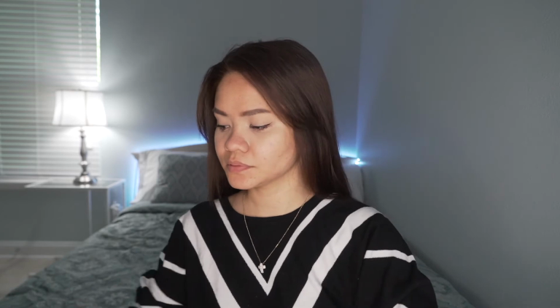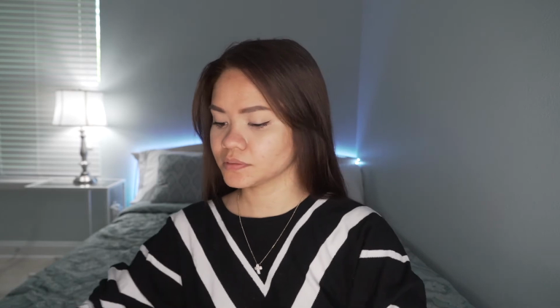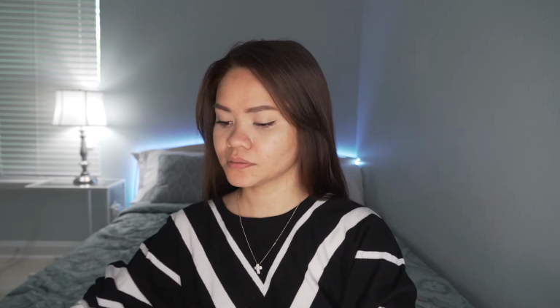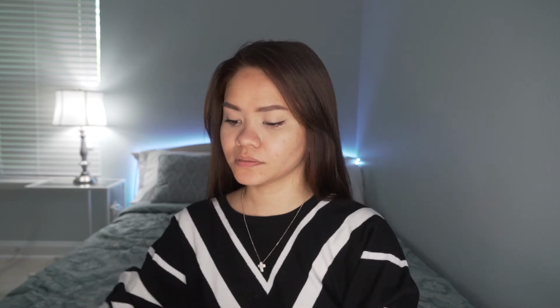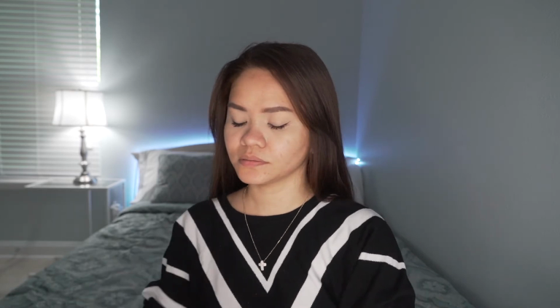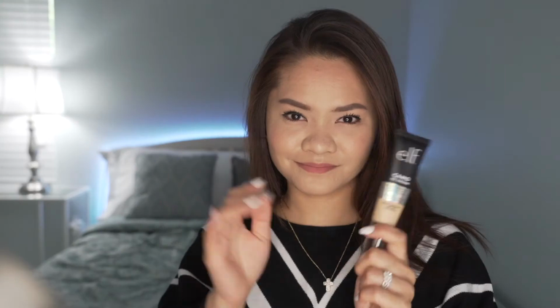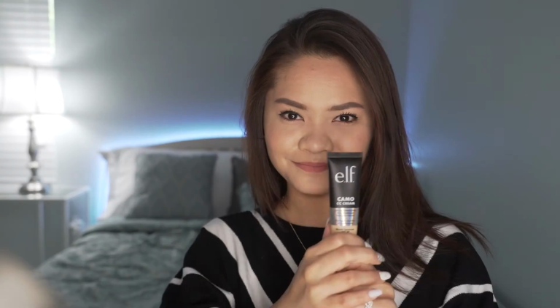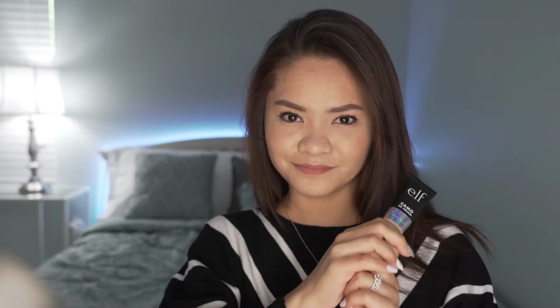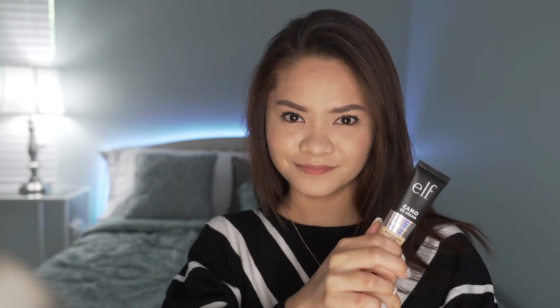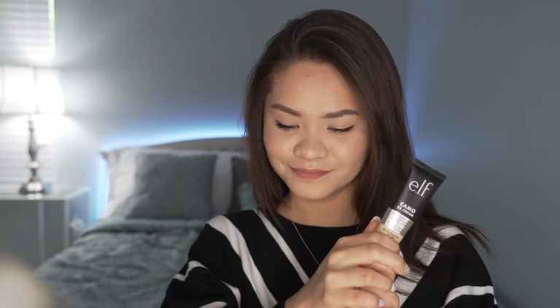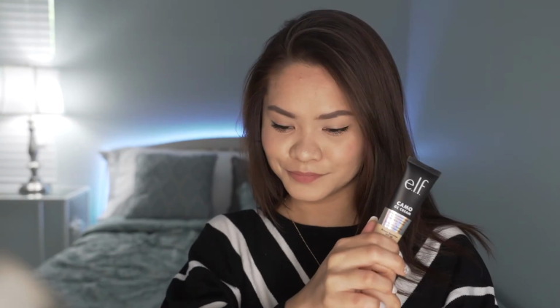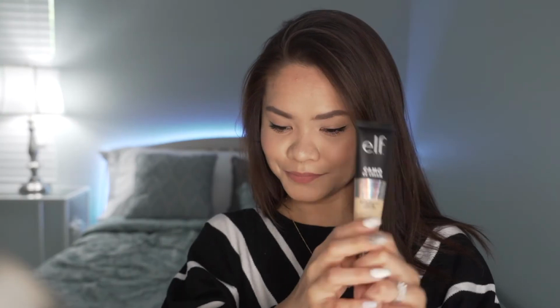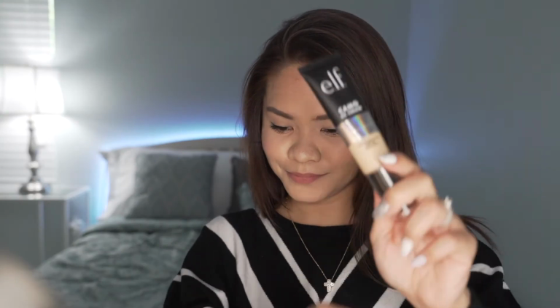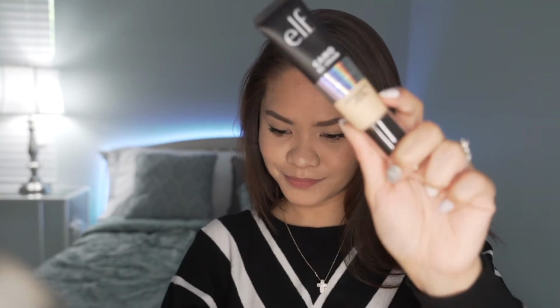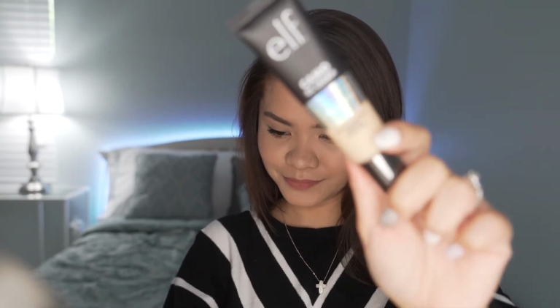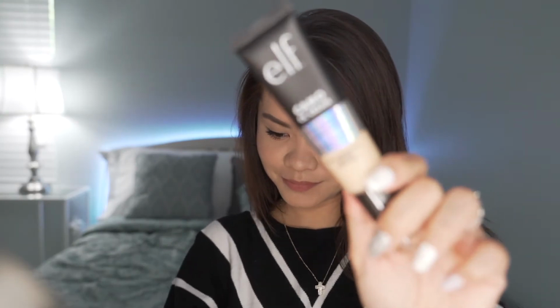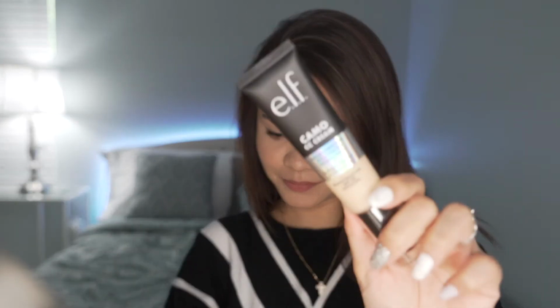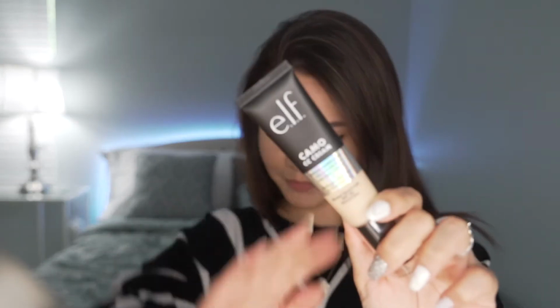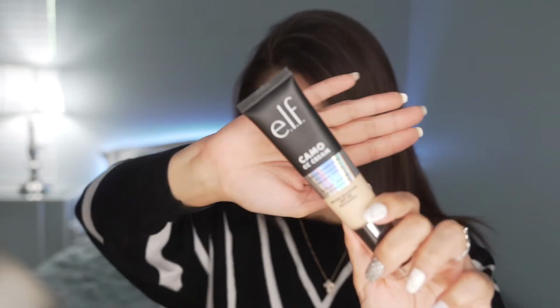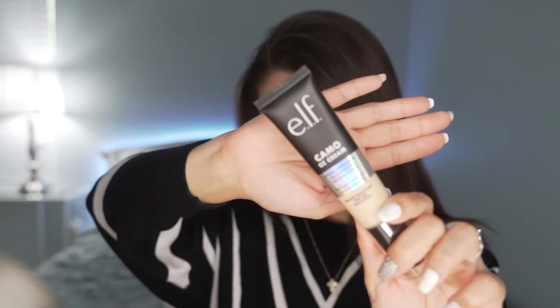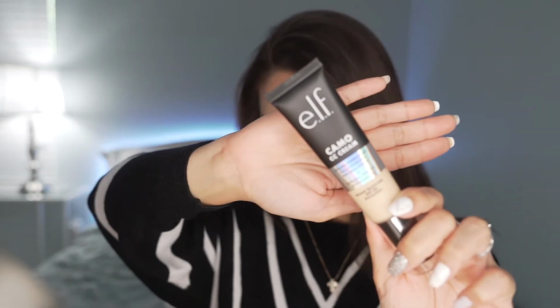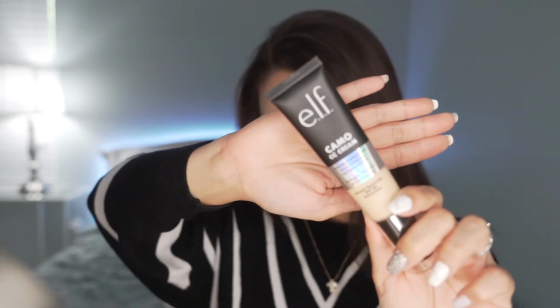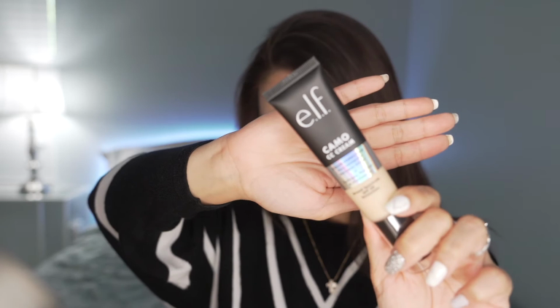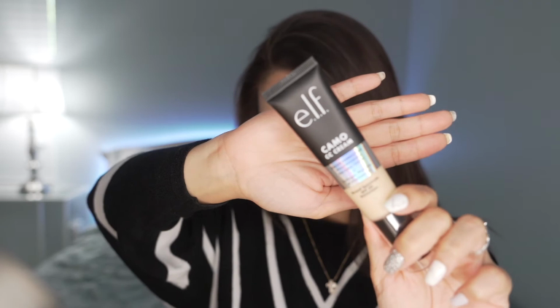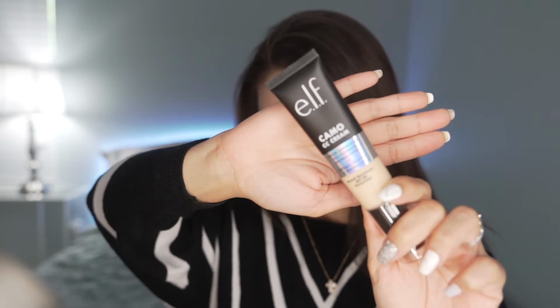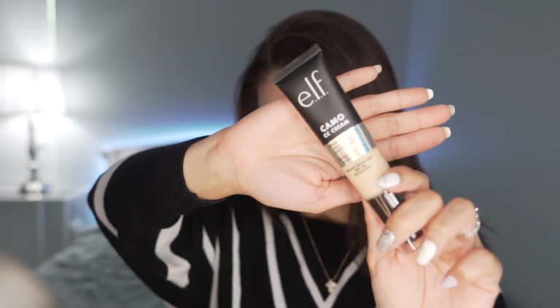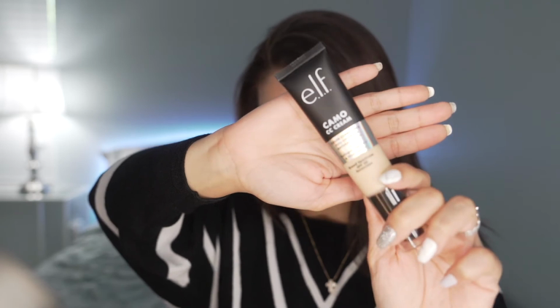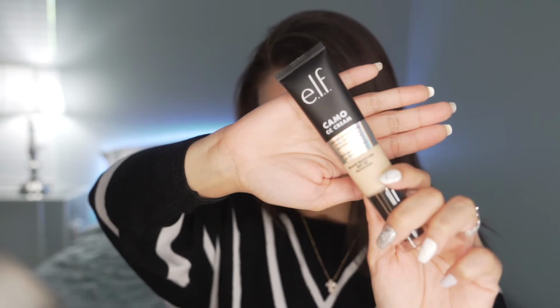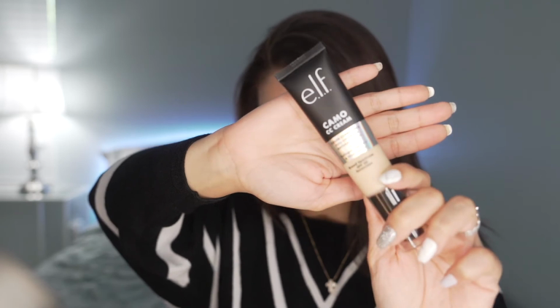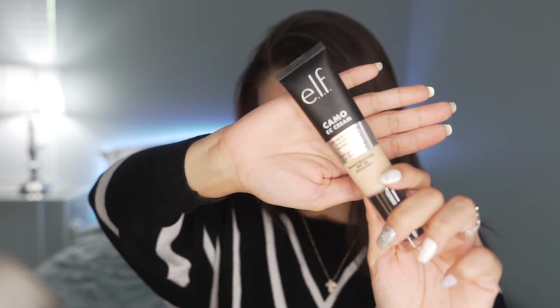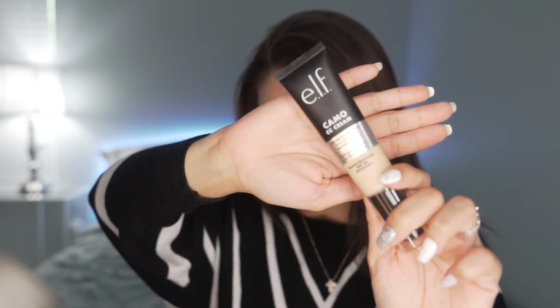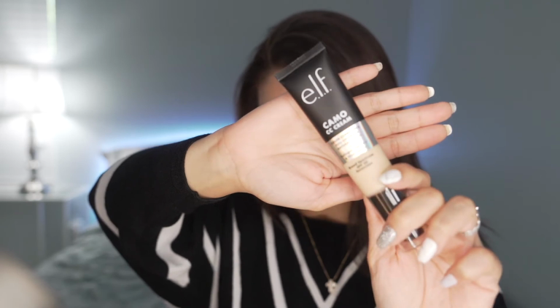This product is quite popular at the moment. I will test it on my problematic skin and let's see how it performs.